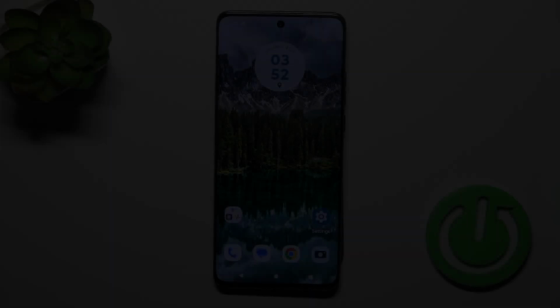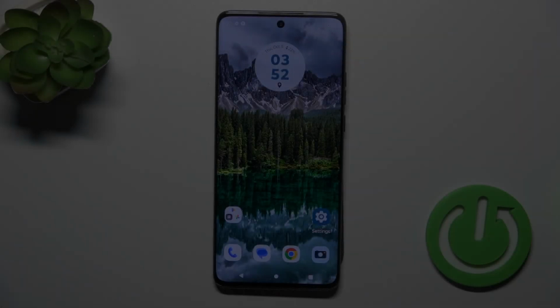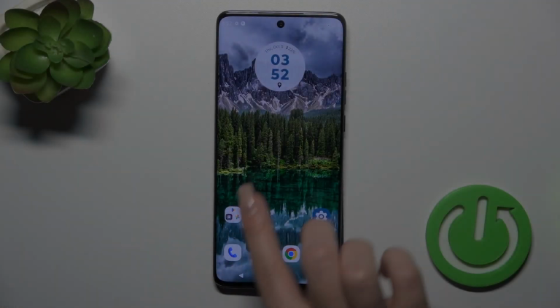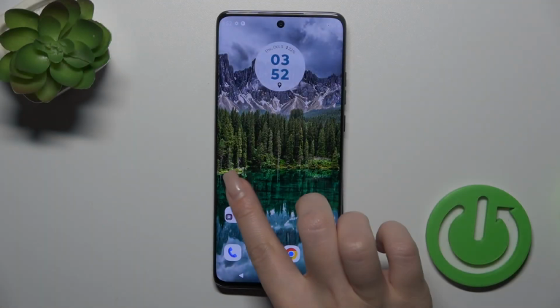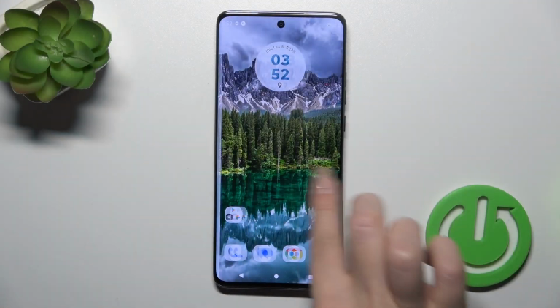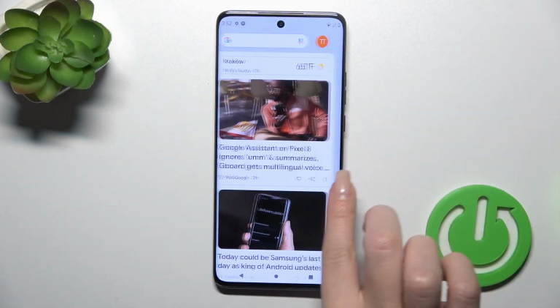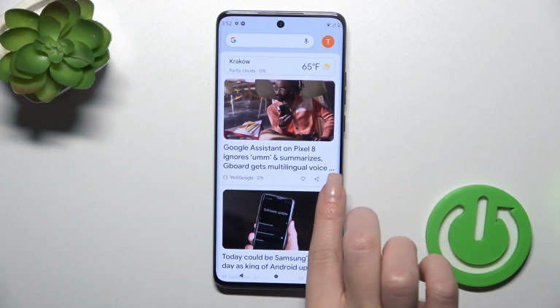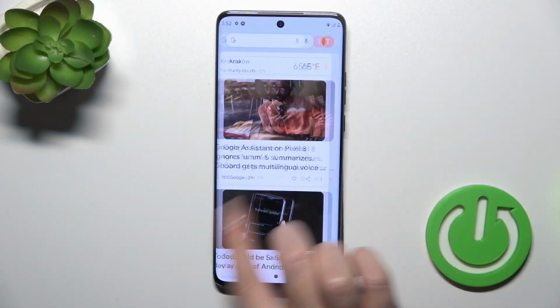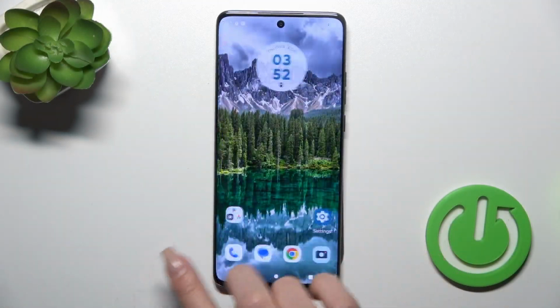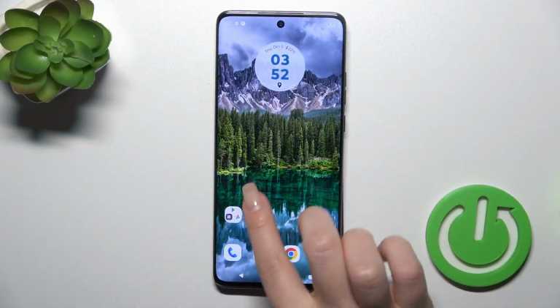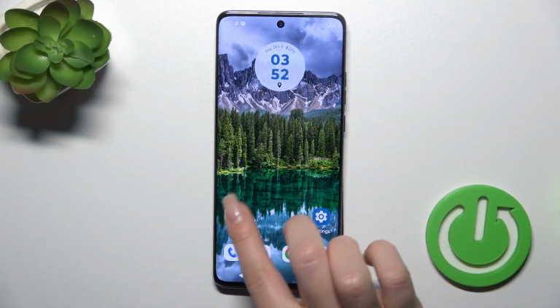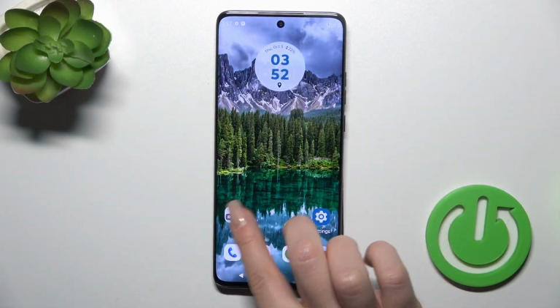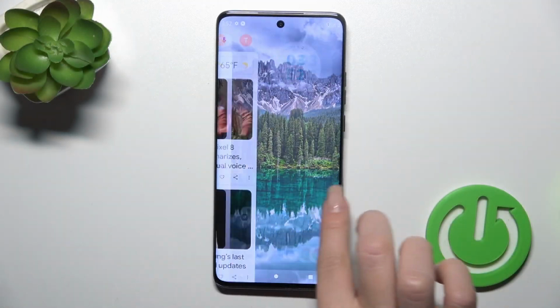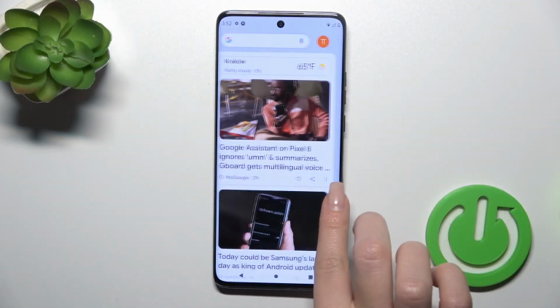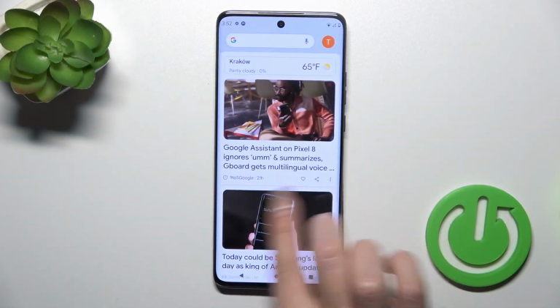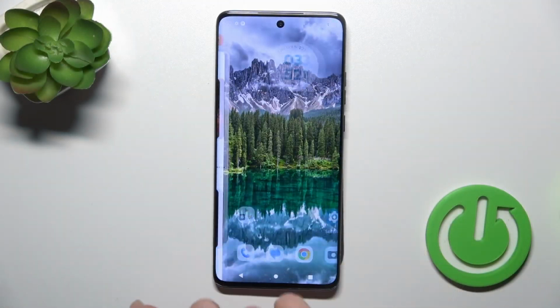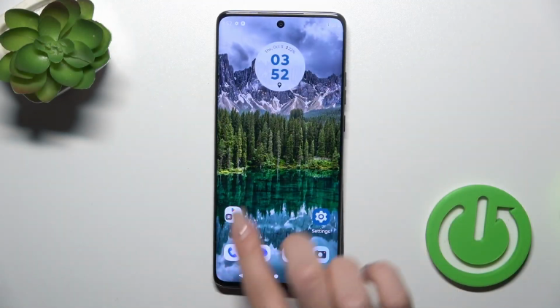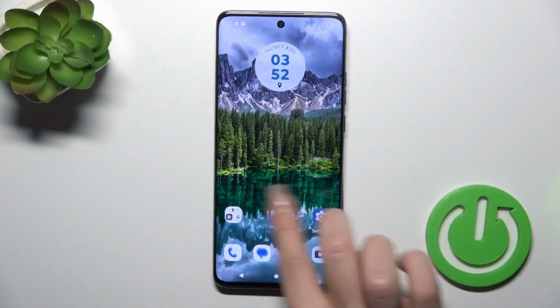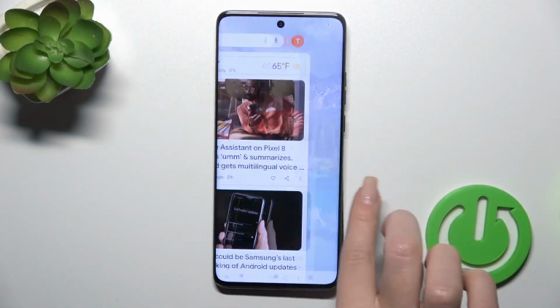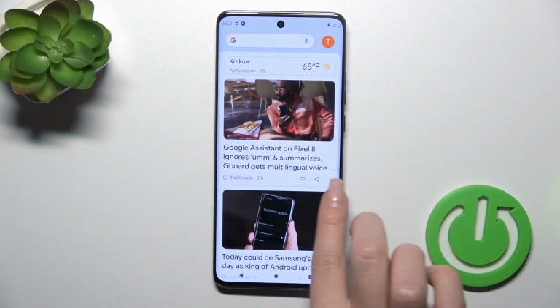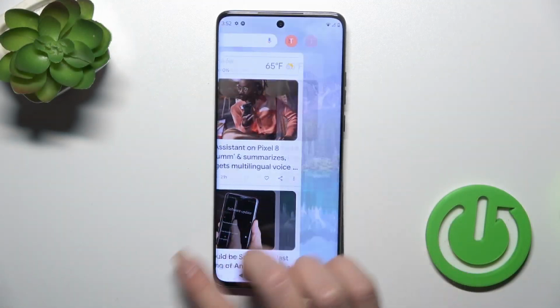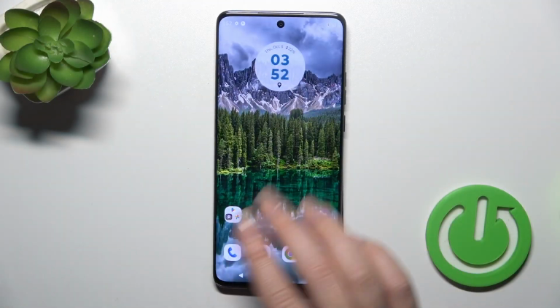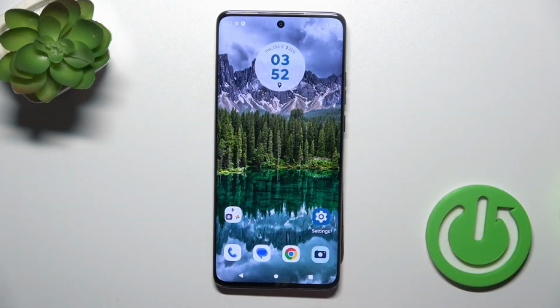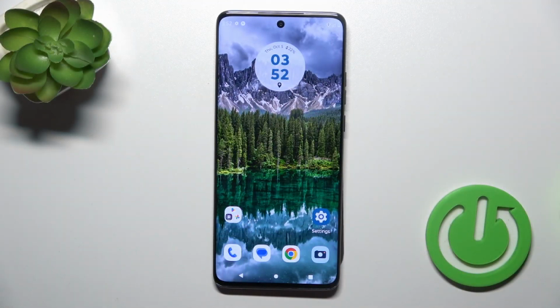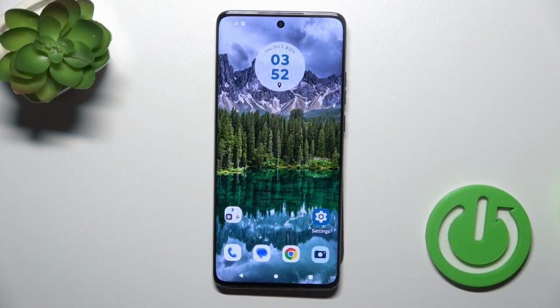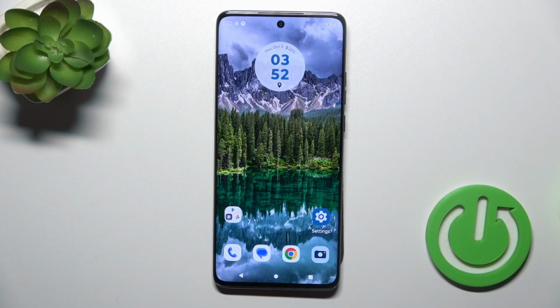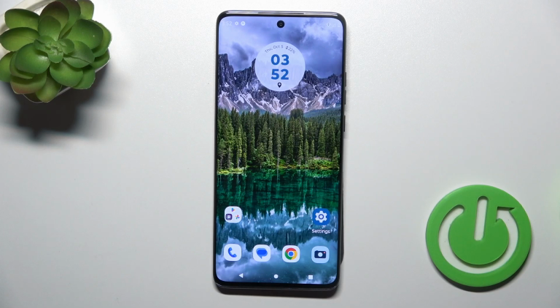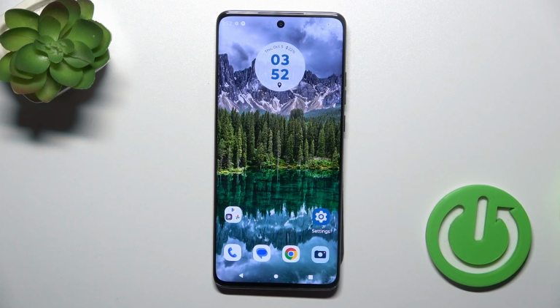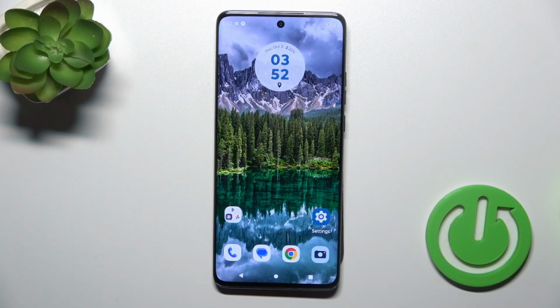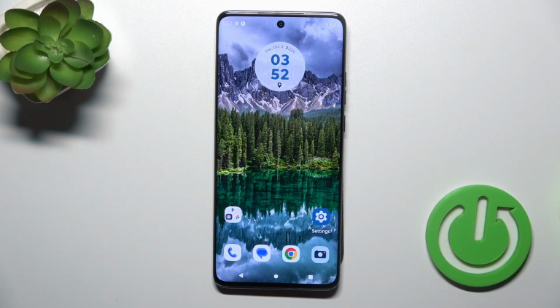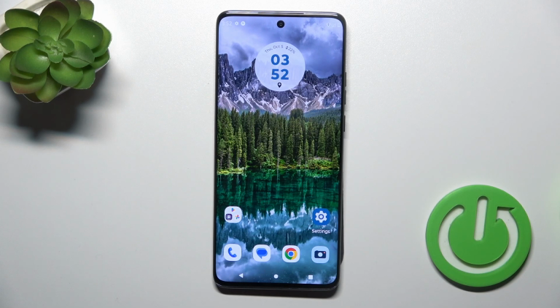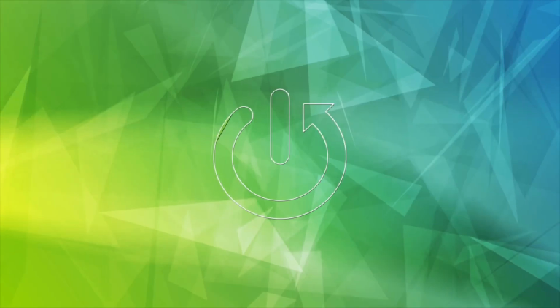Hi, this is the Motorola Edge 40 Neo and I'll show you how to enable or disable Google Fit on this device.